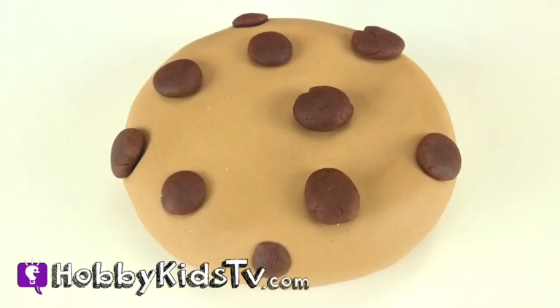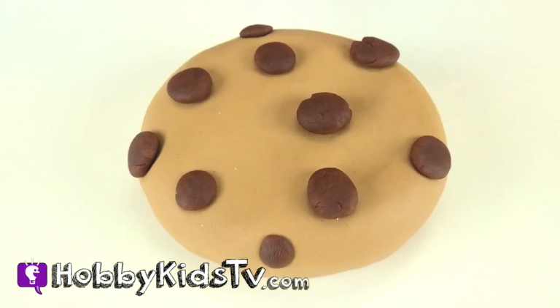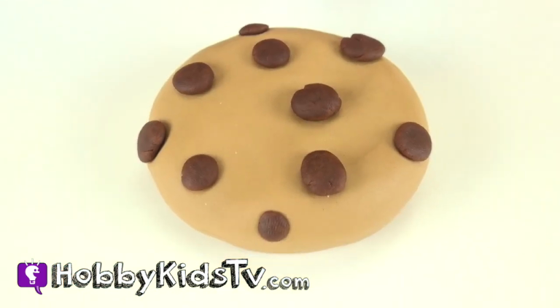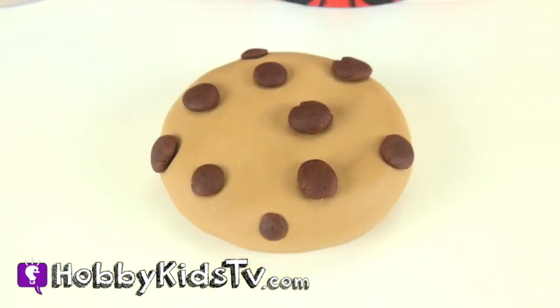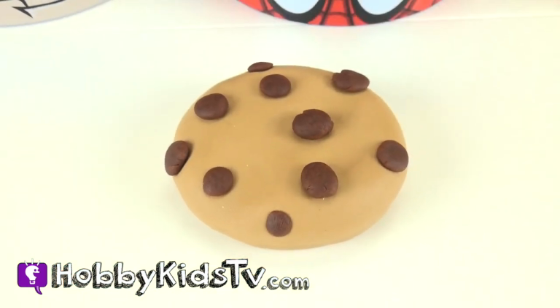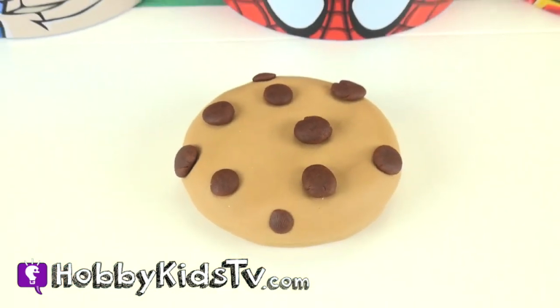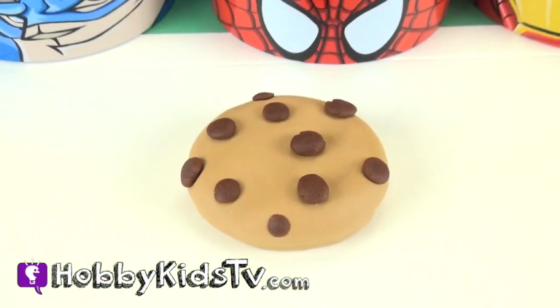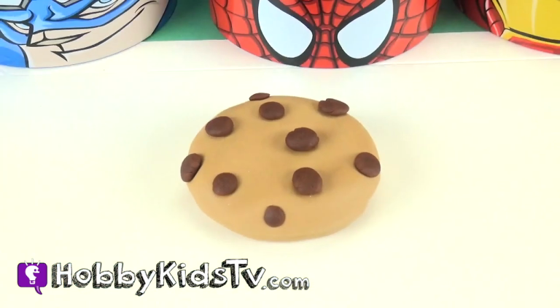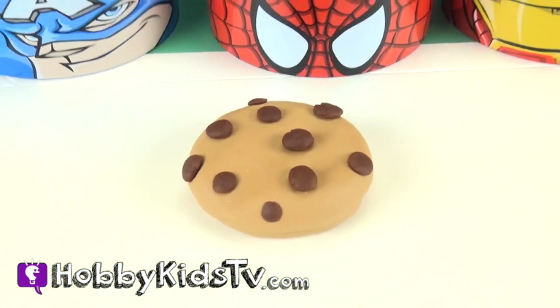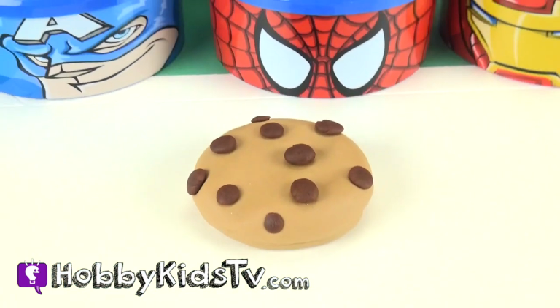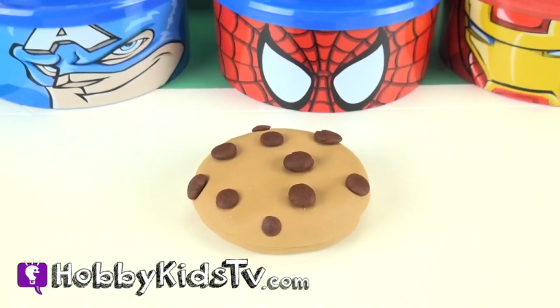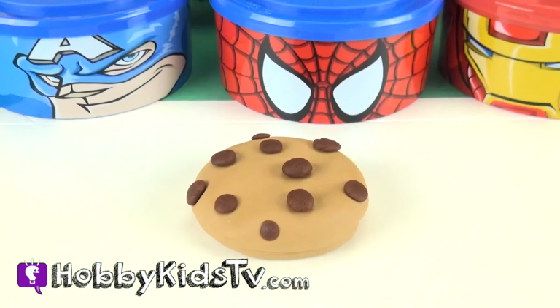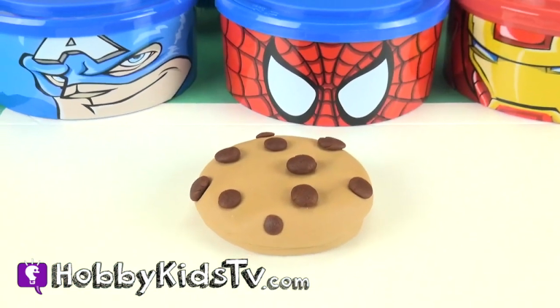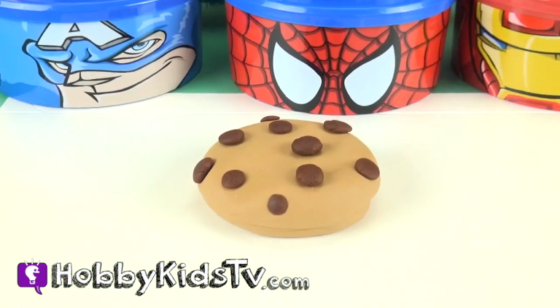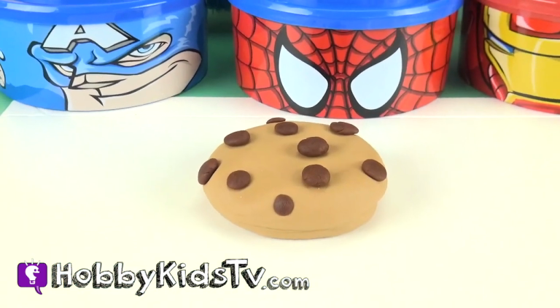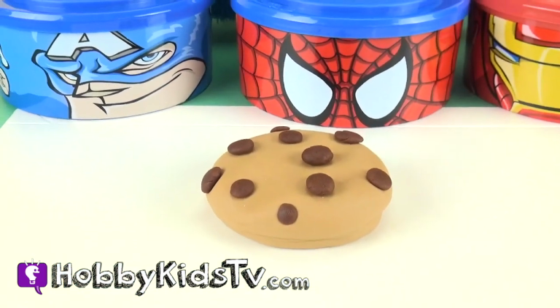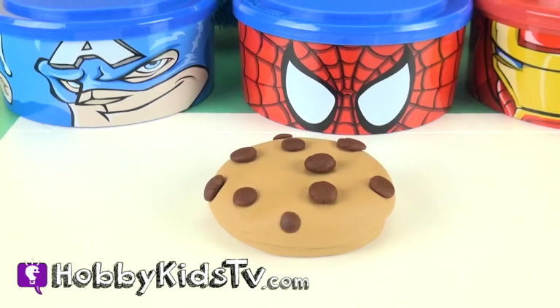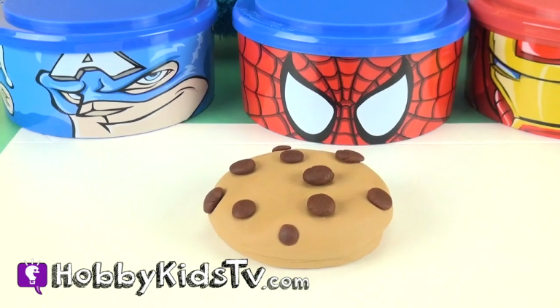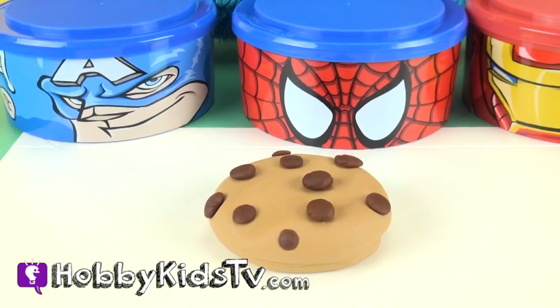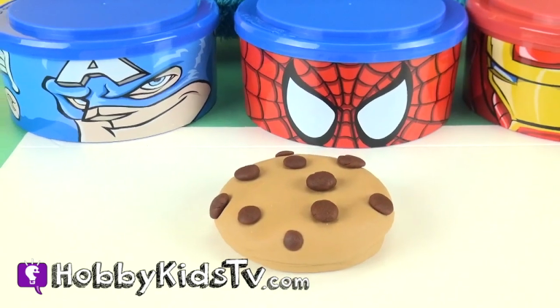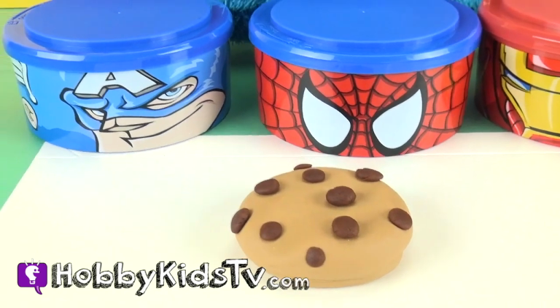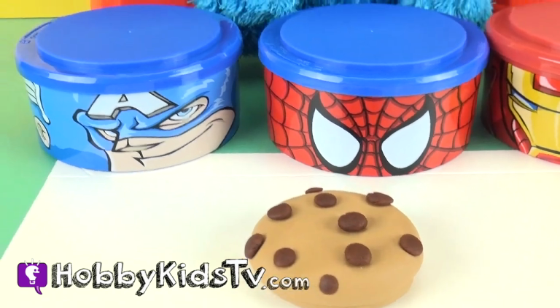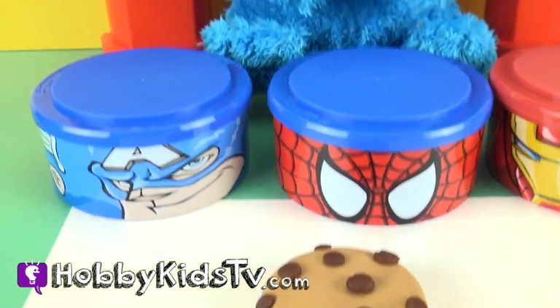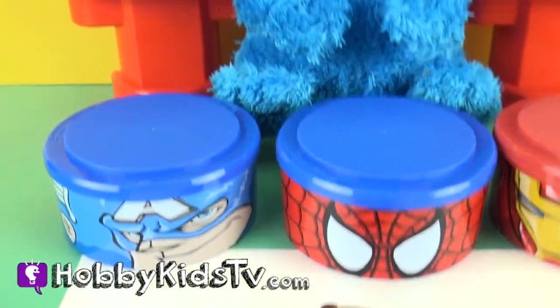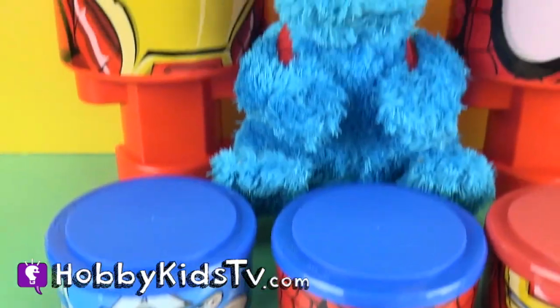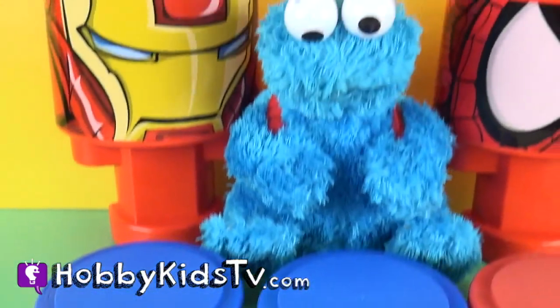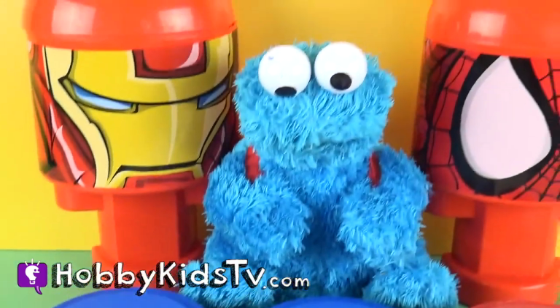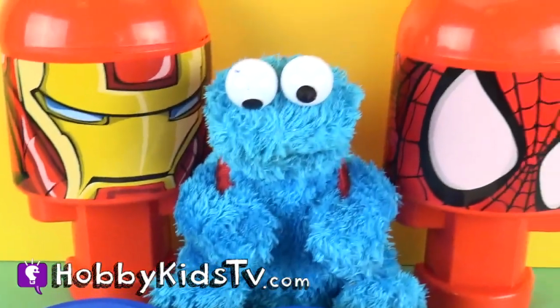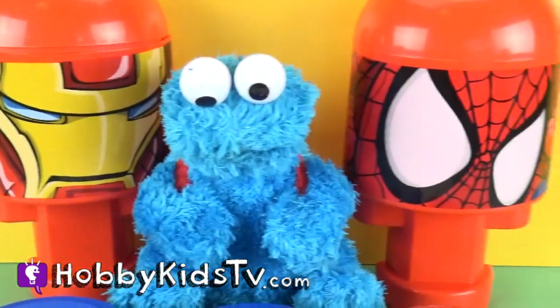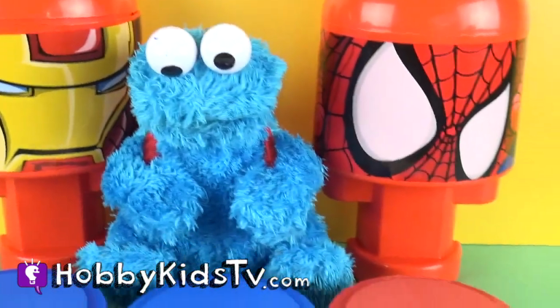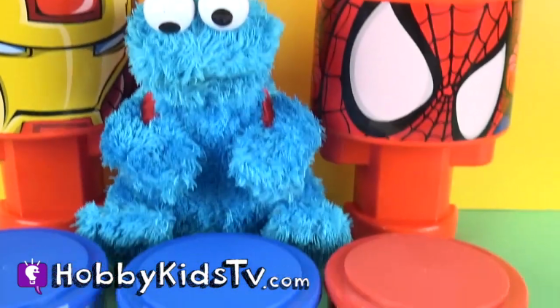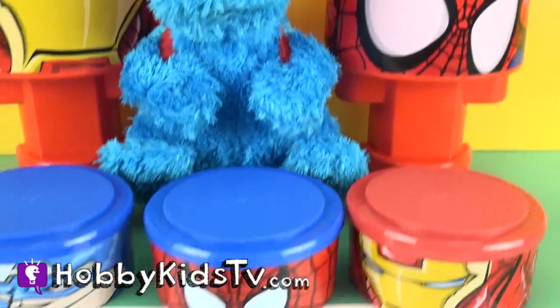There you have it HobbyKids, if you want to see what's inside this Play-Doh cookie, watch our Cookie Monster Bonkazonk video.